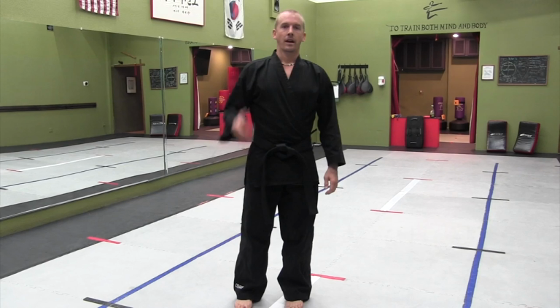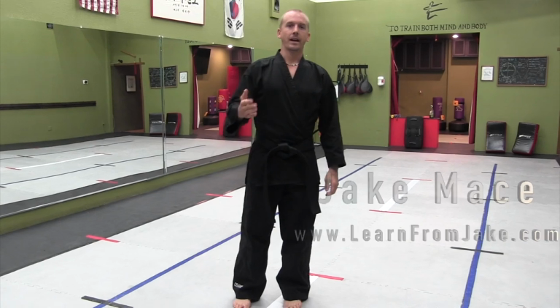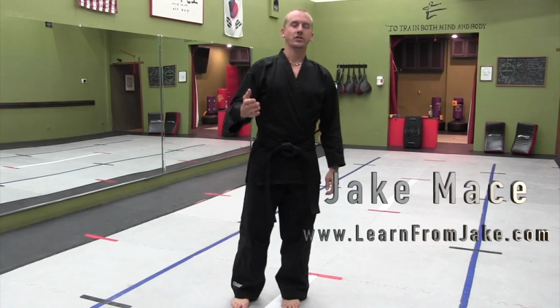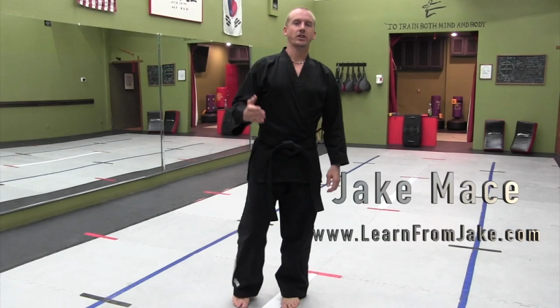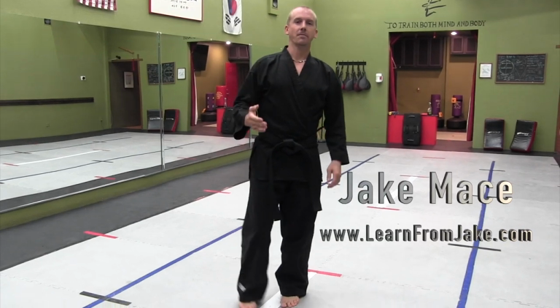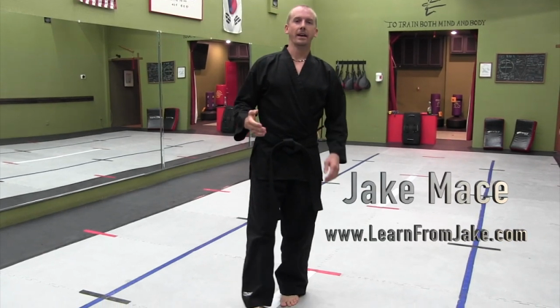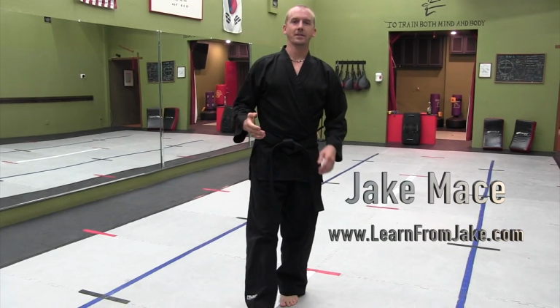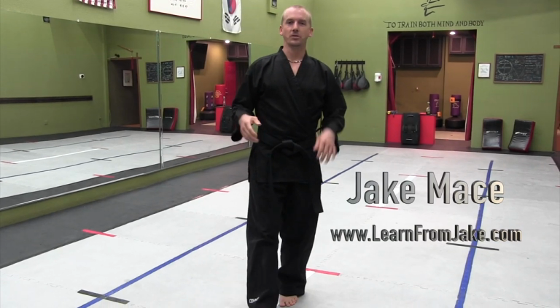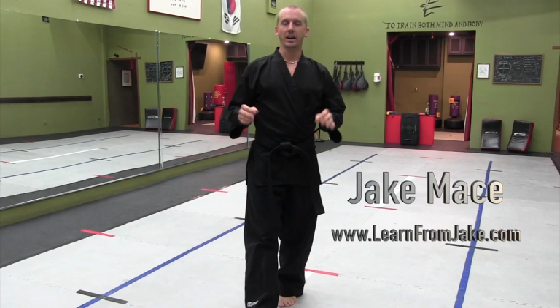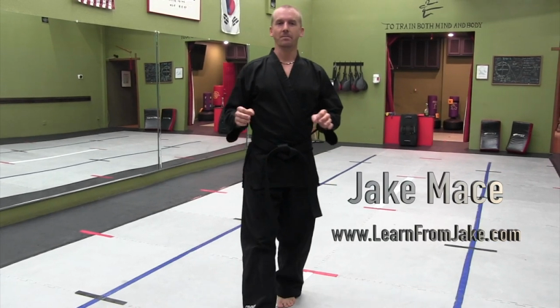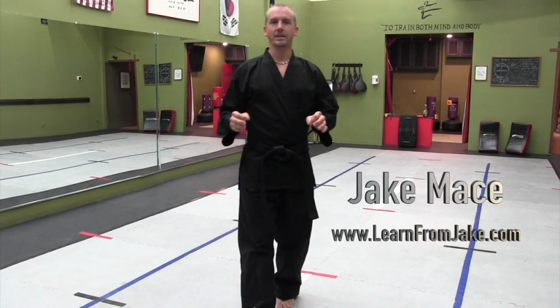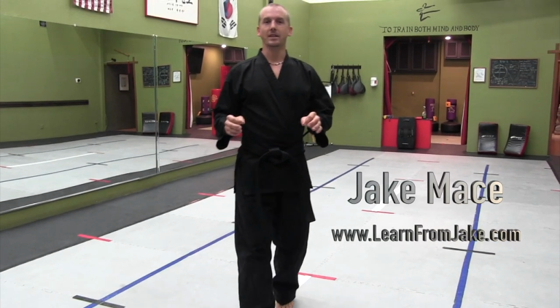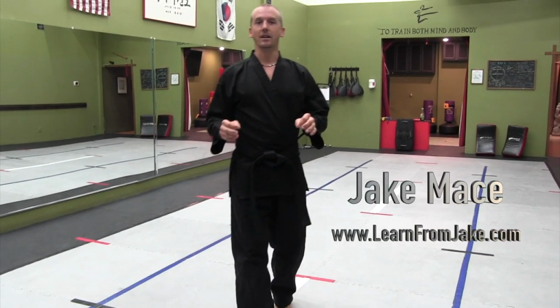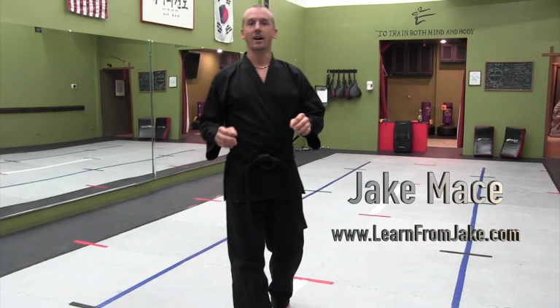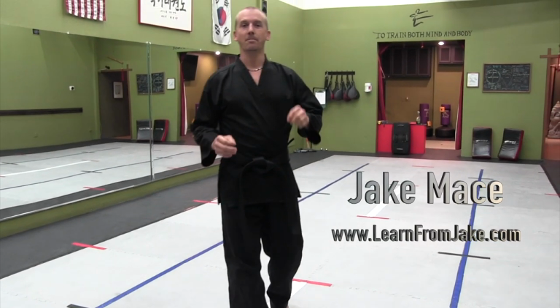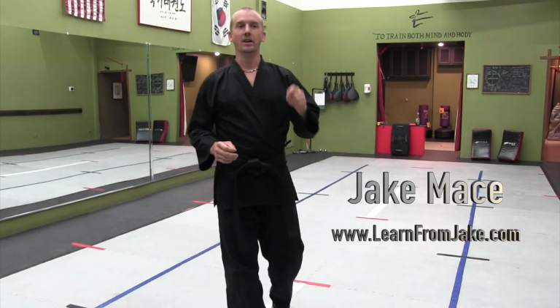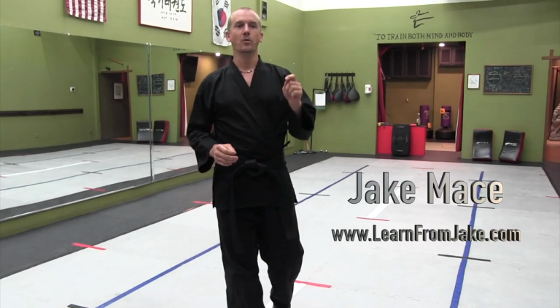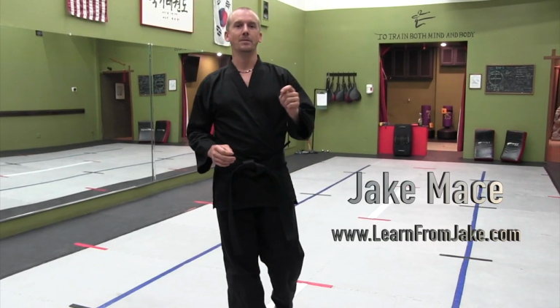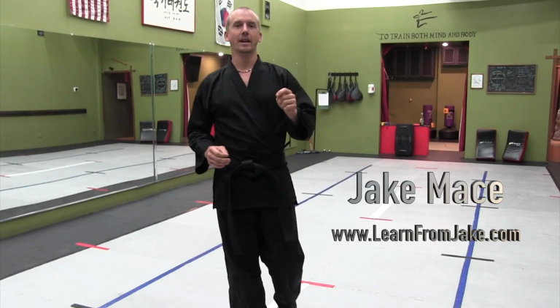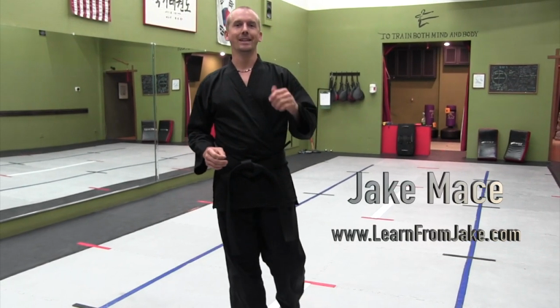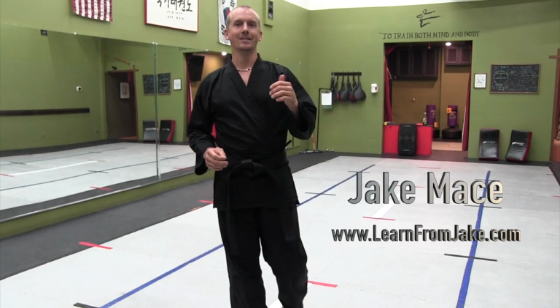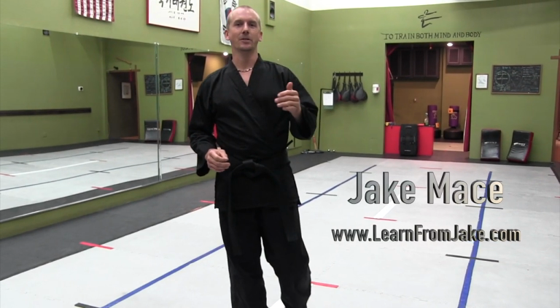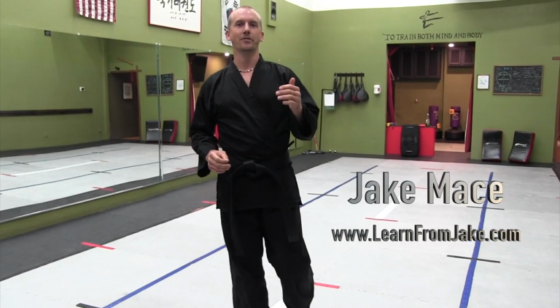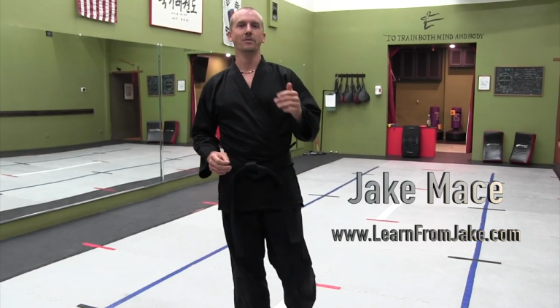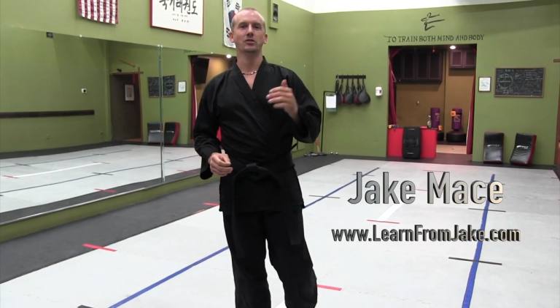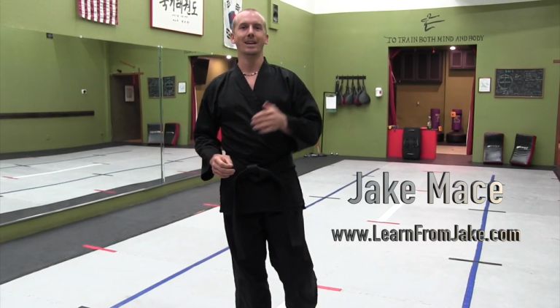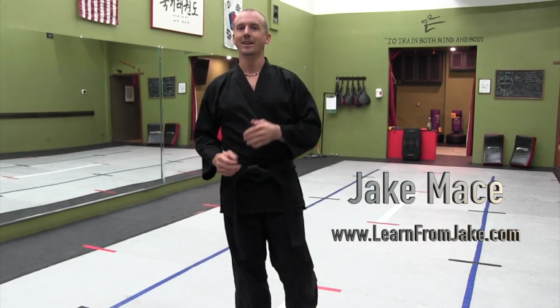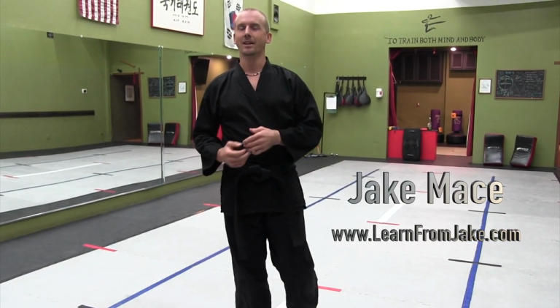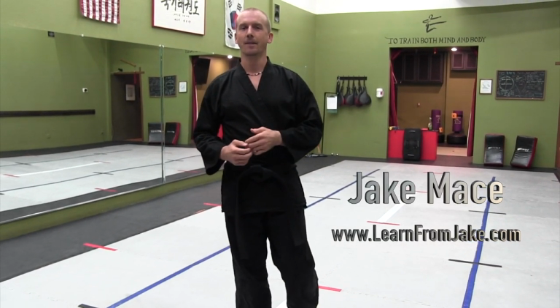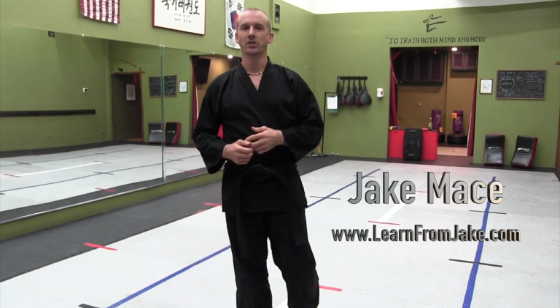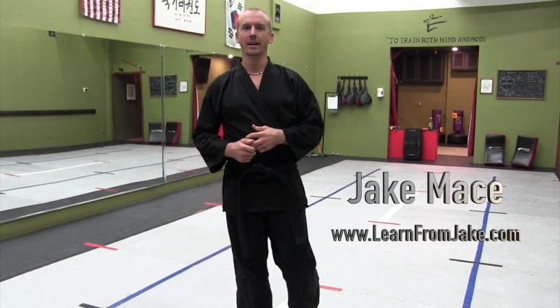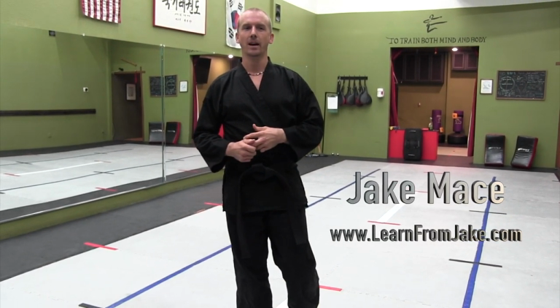Hey guys, it's Jake Mace with jakemace.com. My new website is learnfromjake.com. Check it out.